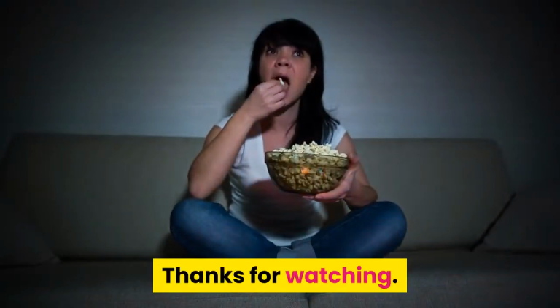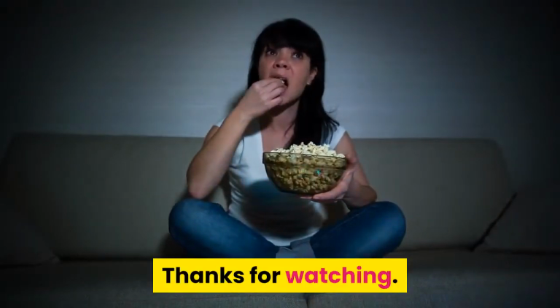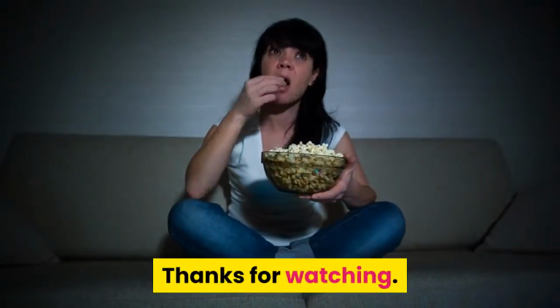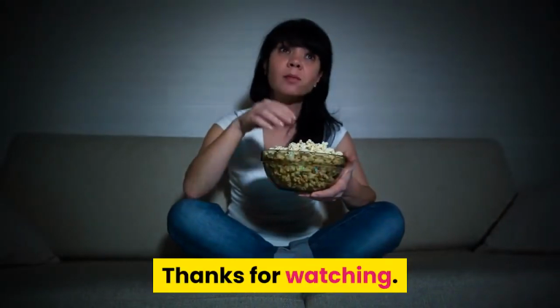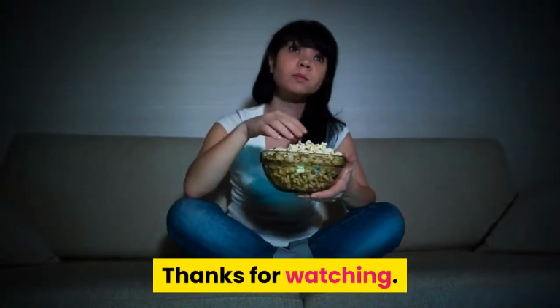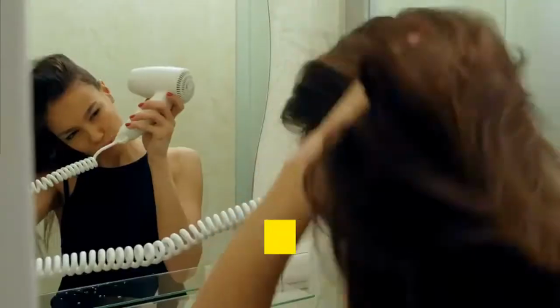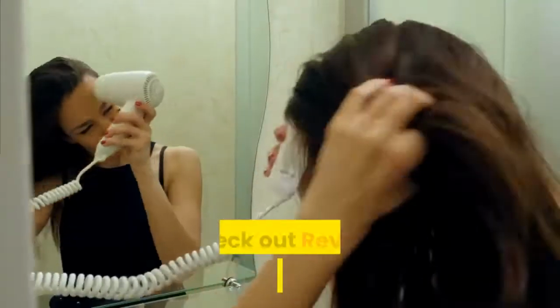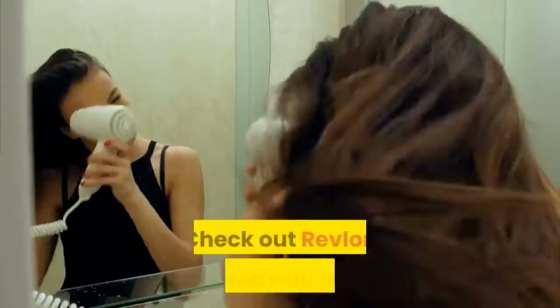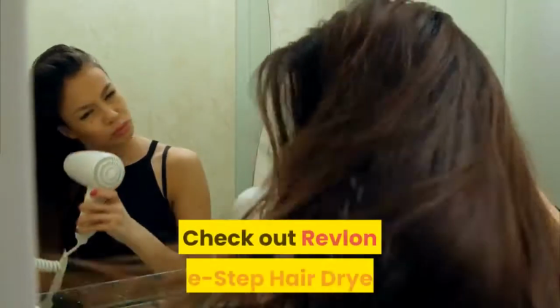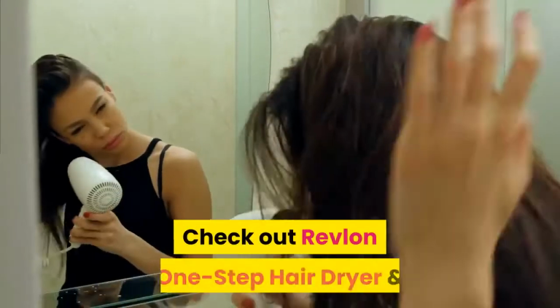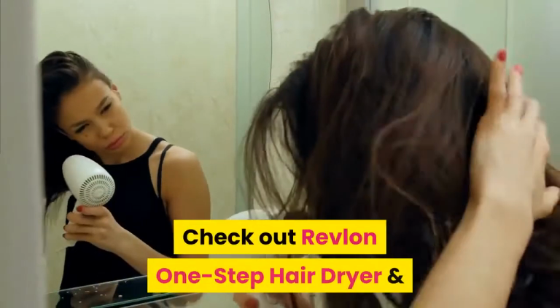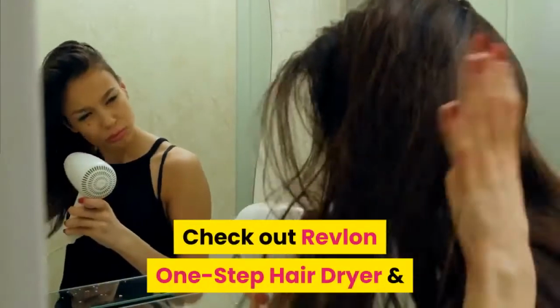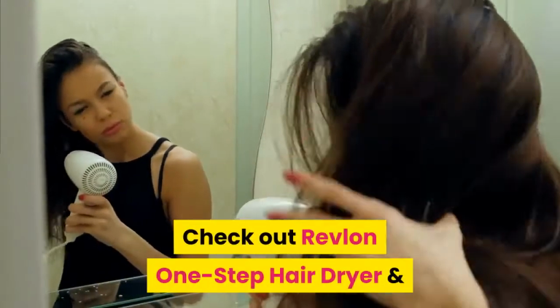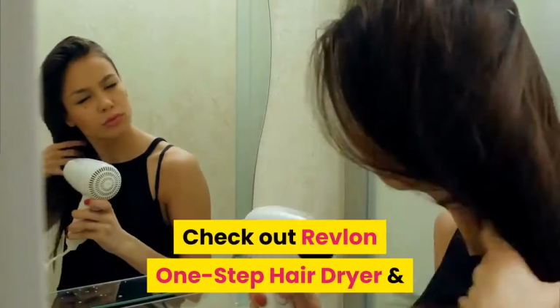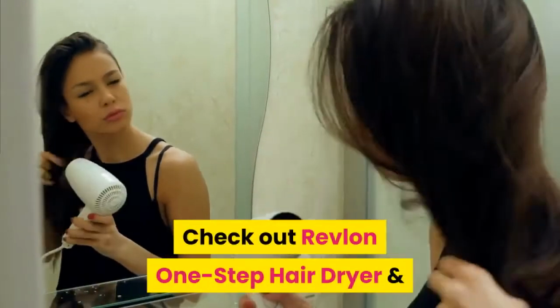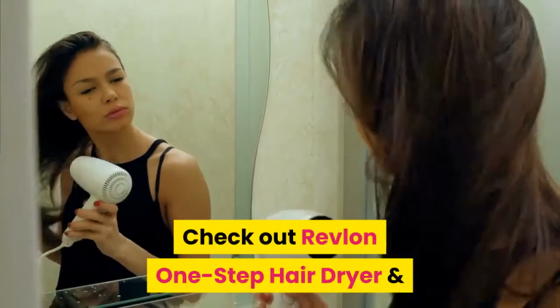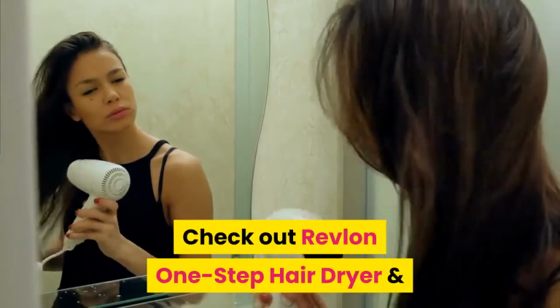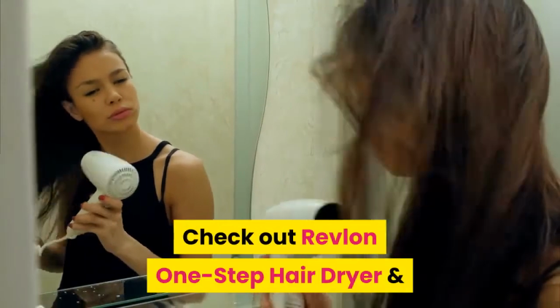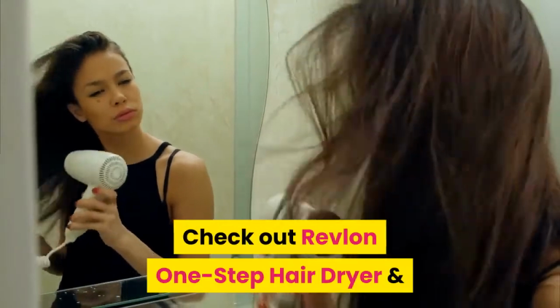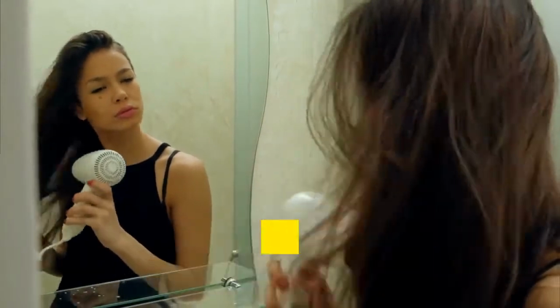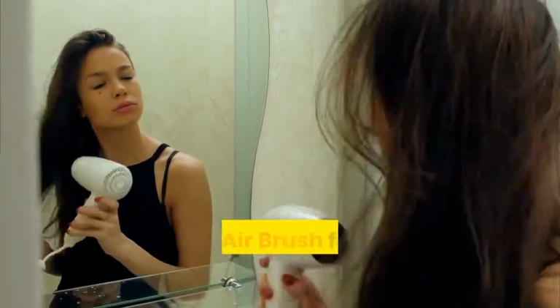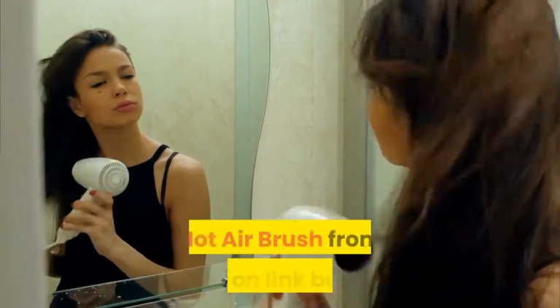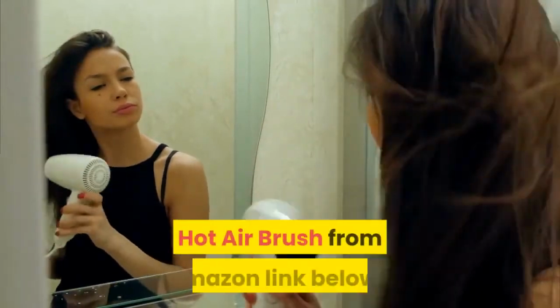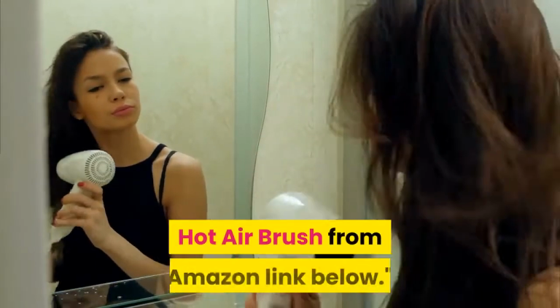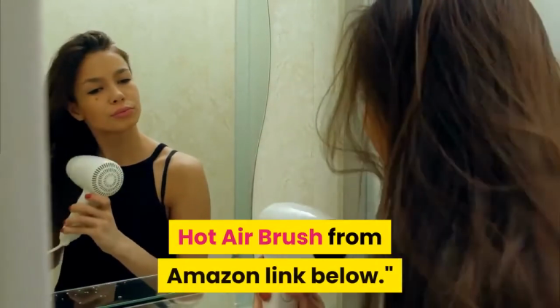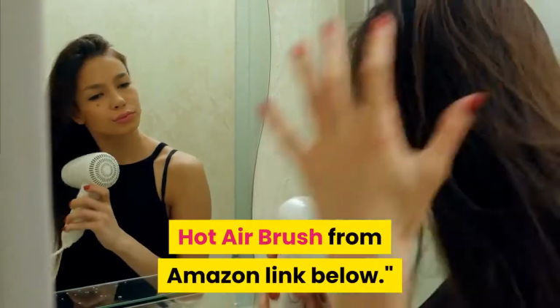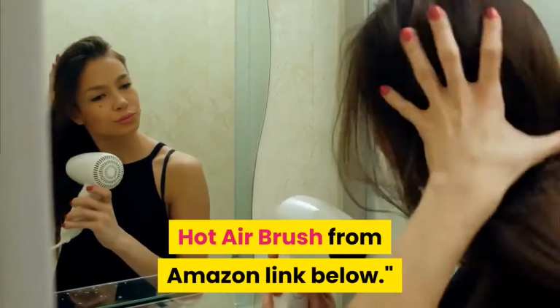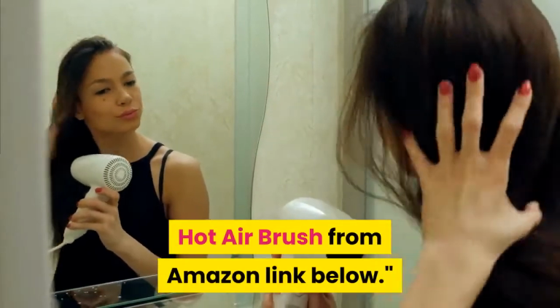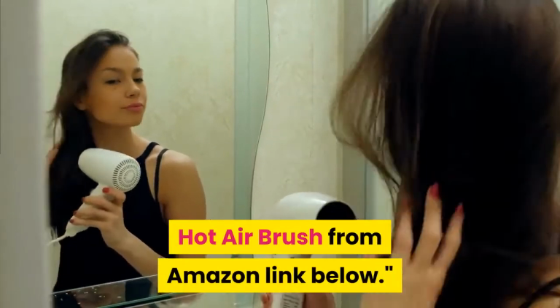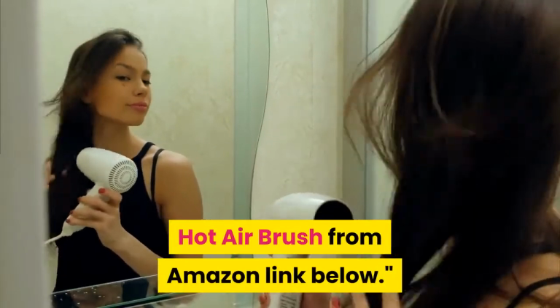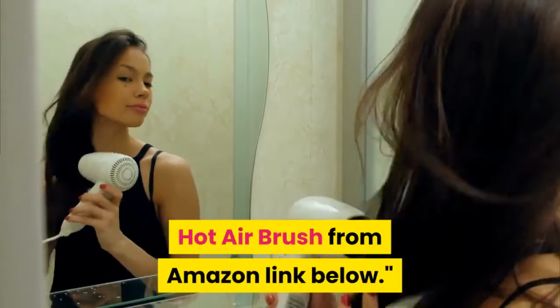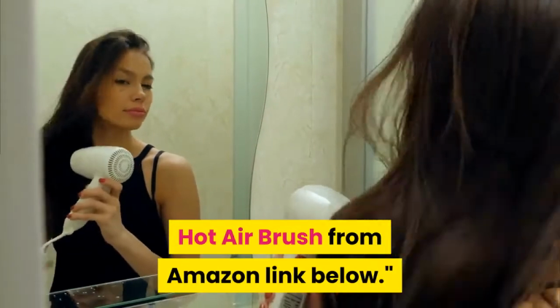Check out the Revlon One Step Hair Dryer and Hot Air Brush from Amazon — link below.